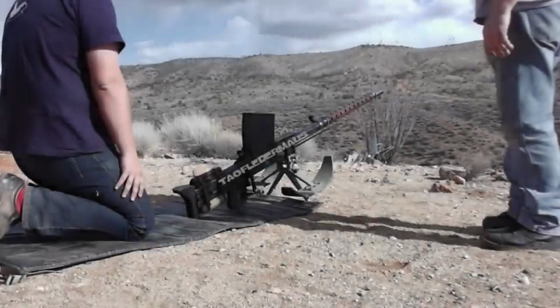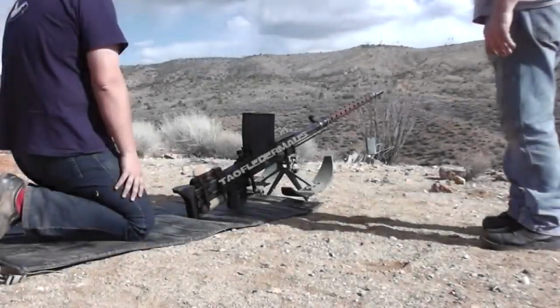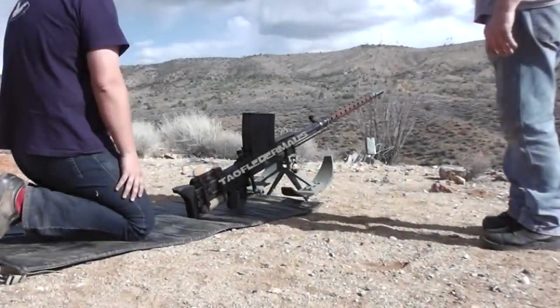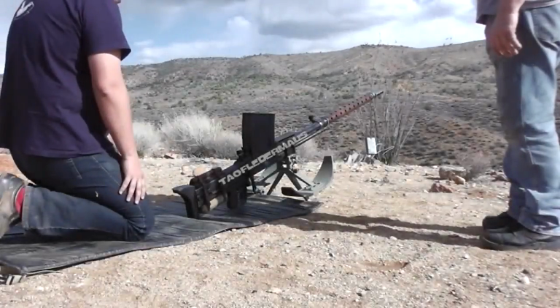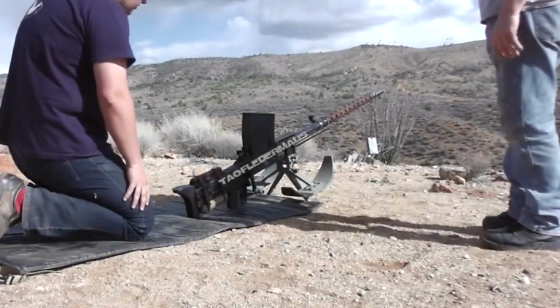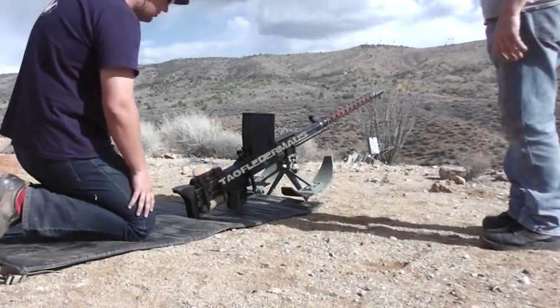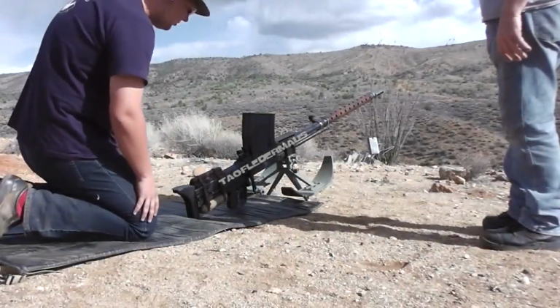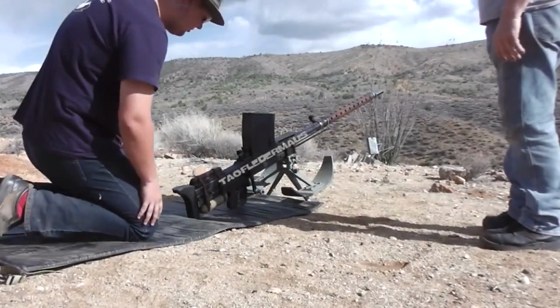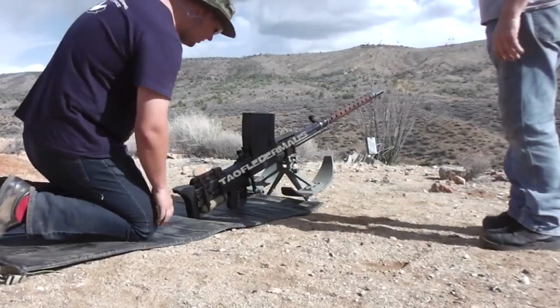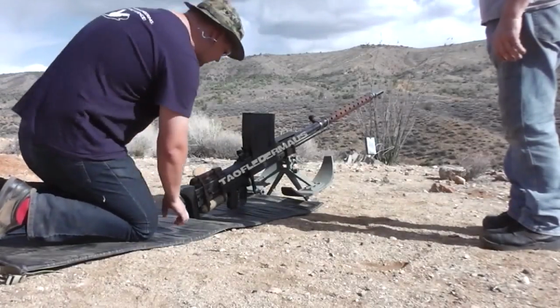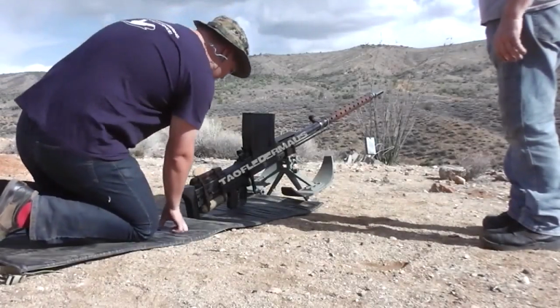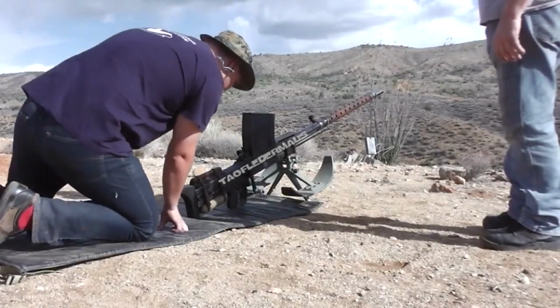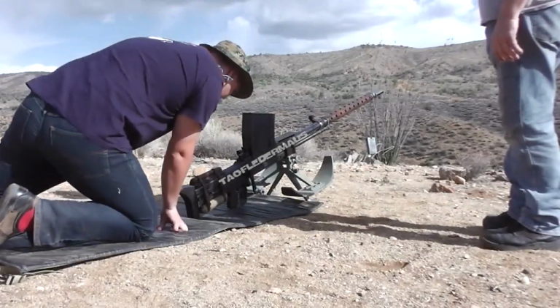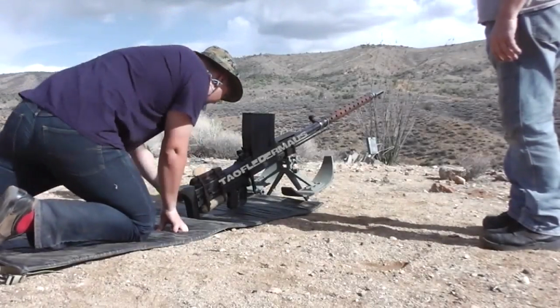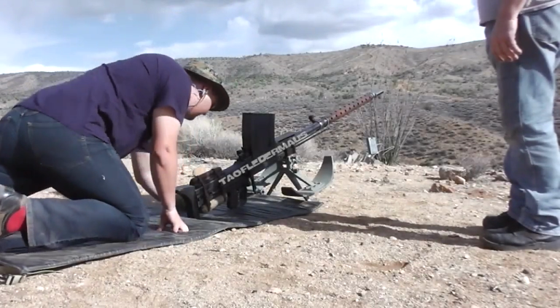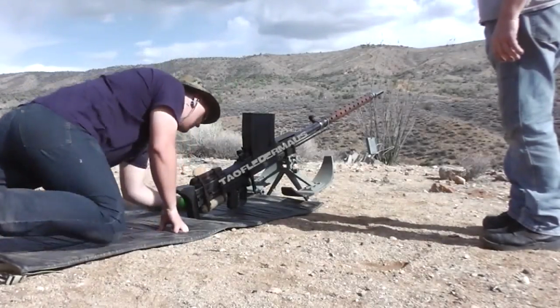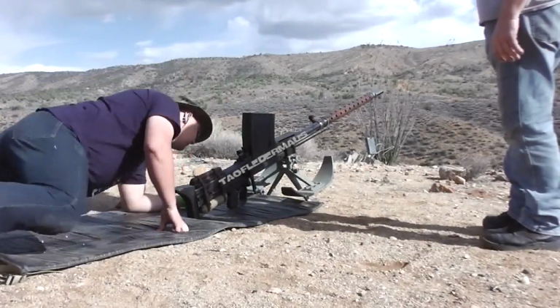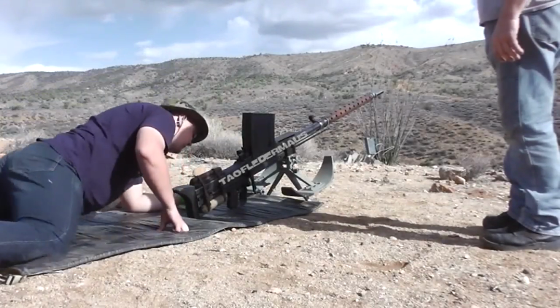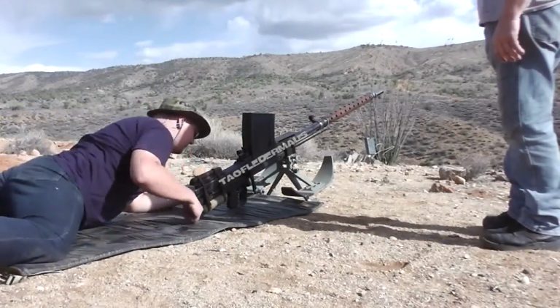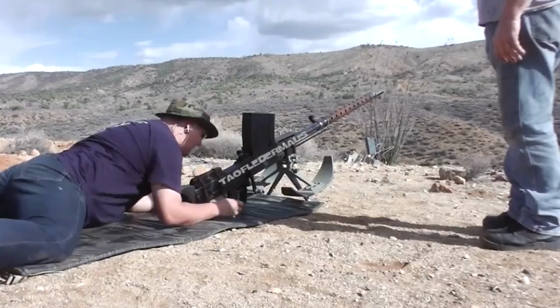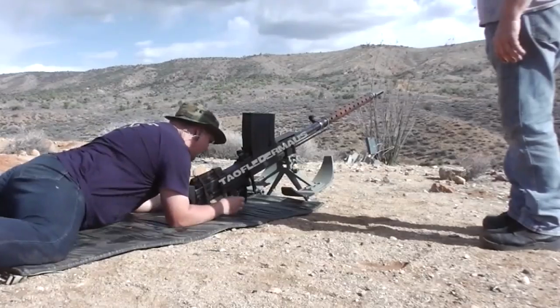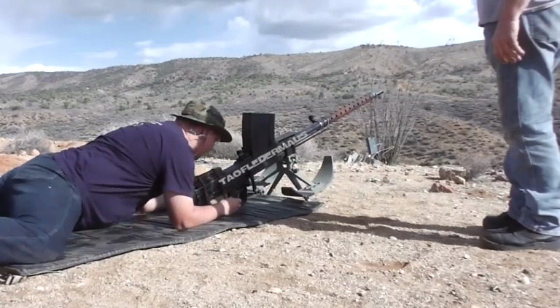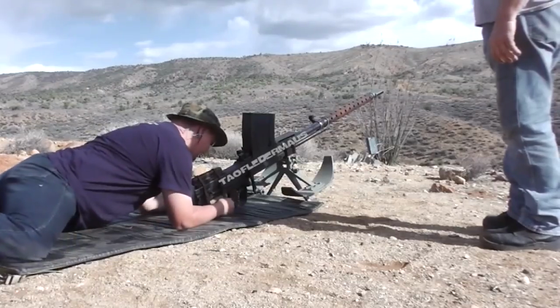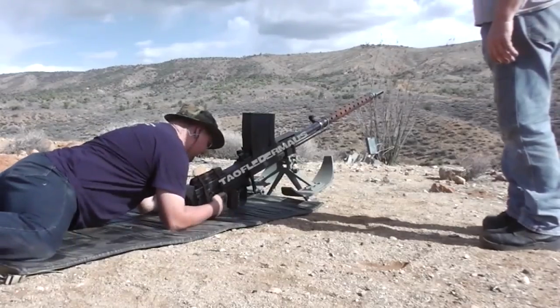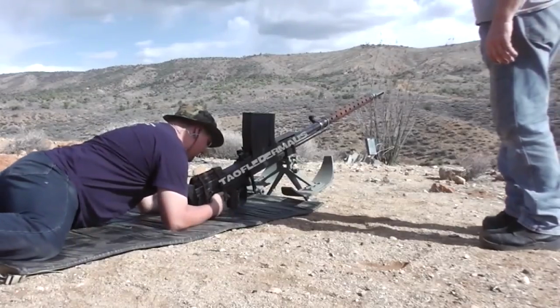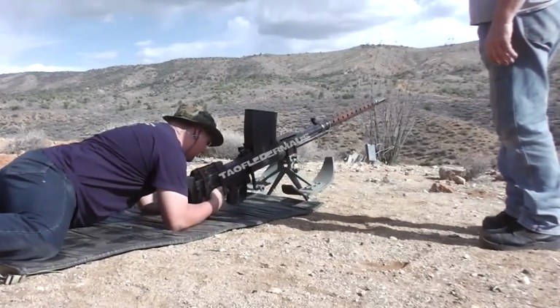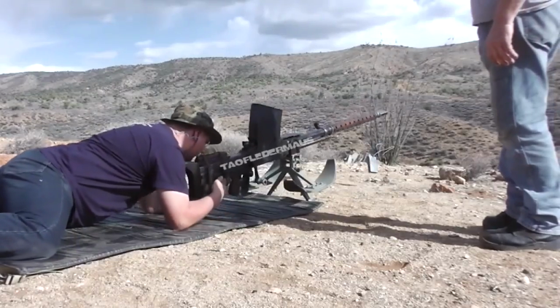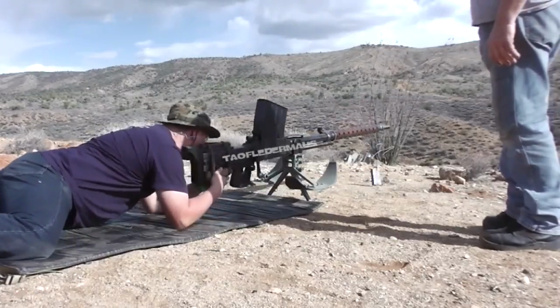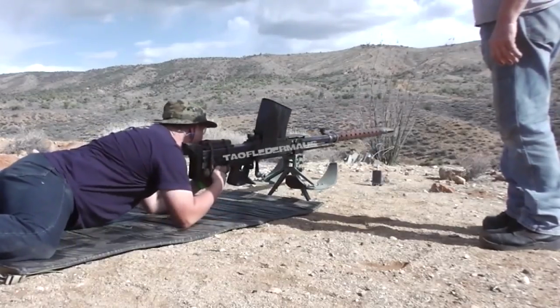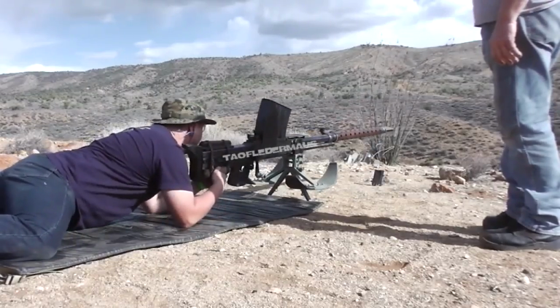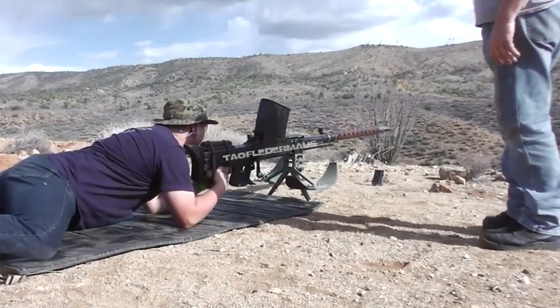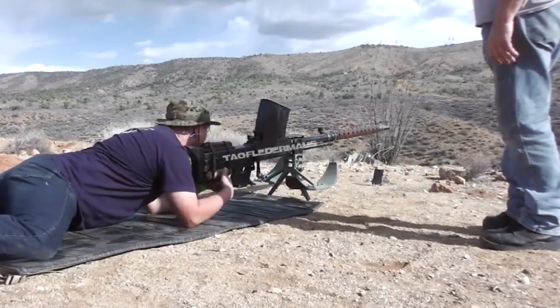Good thing you wore your good socks. Oh, and your good underwear.